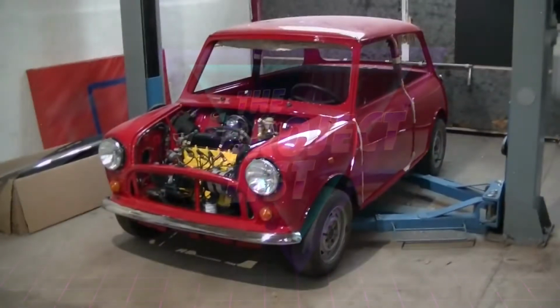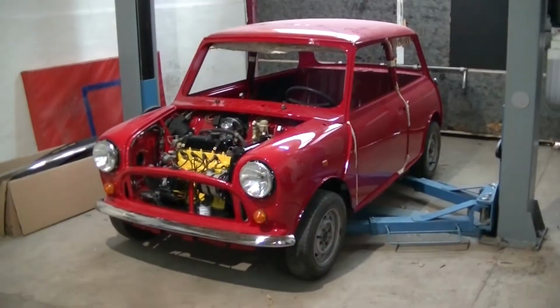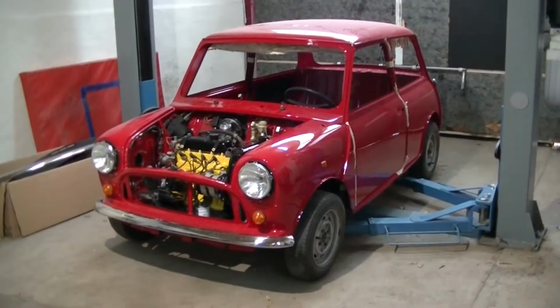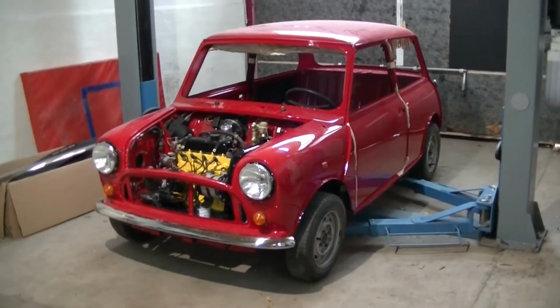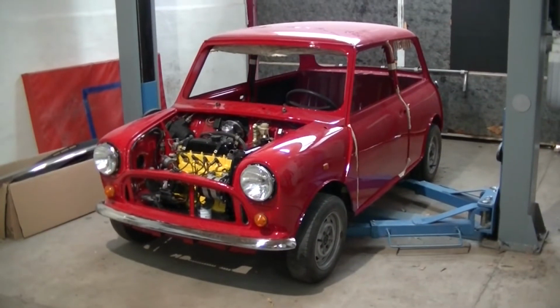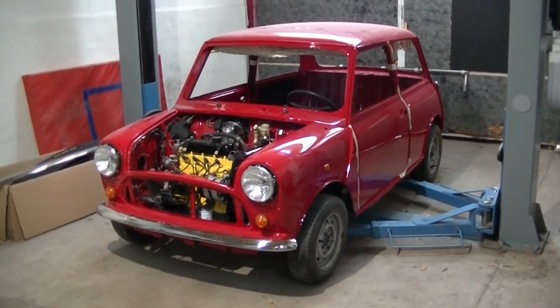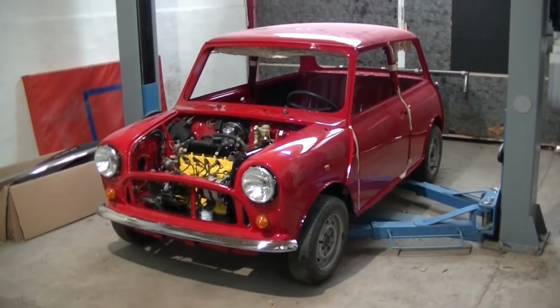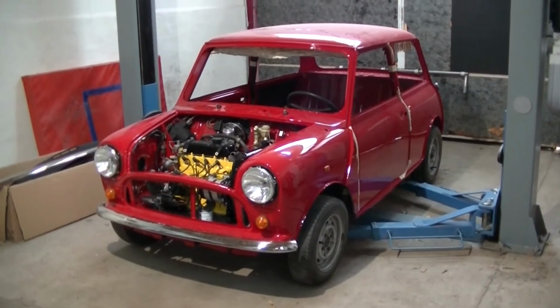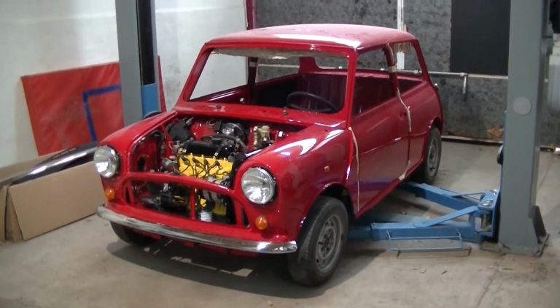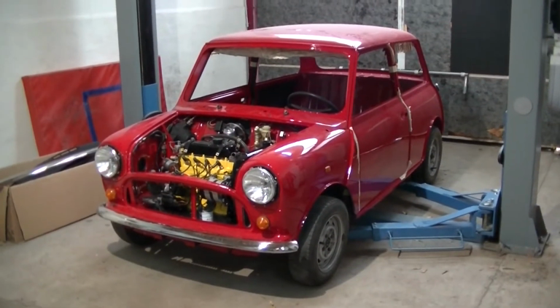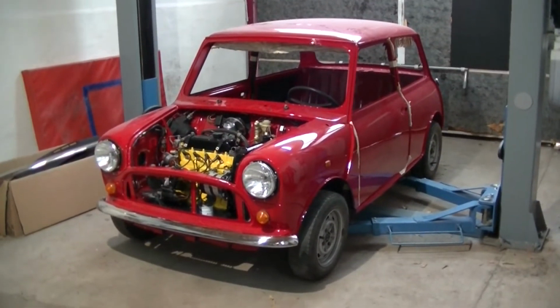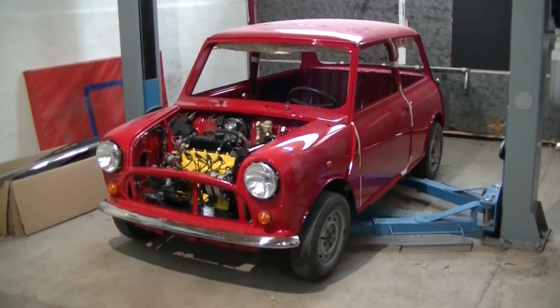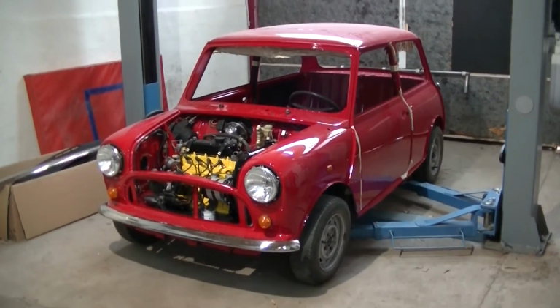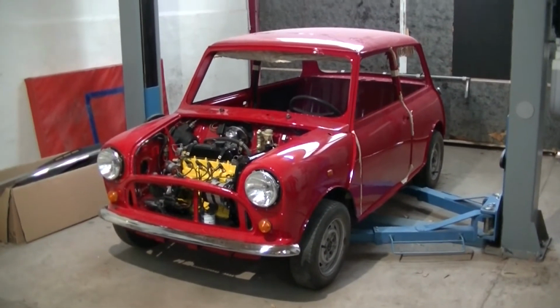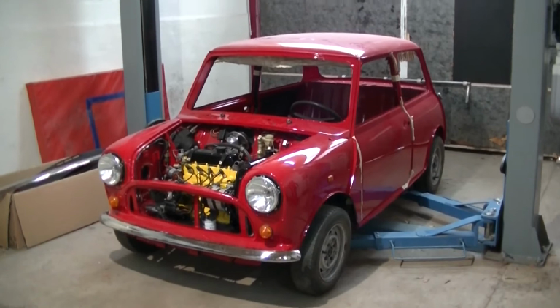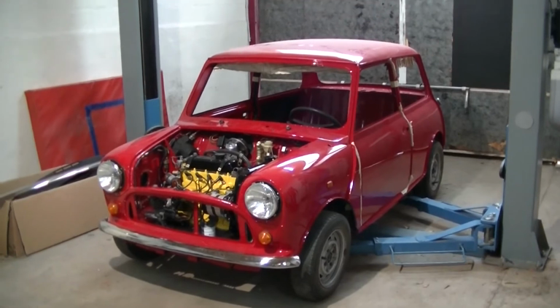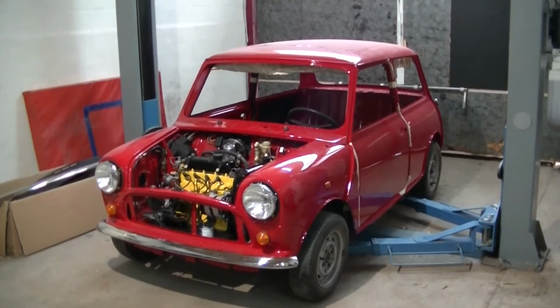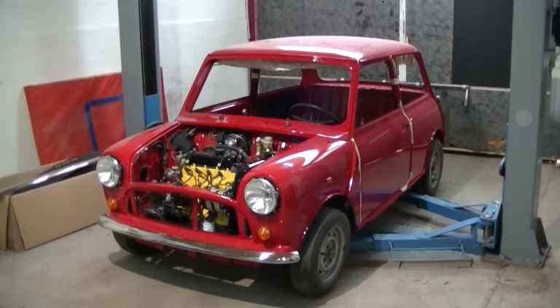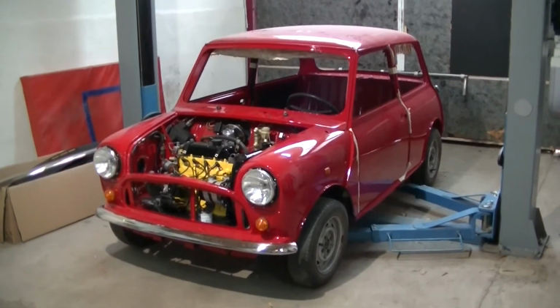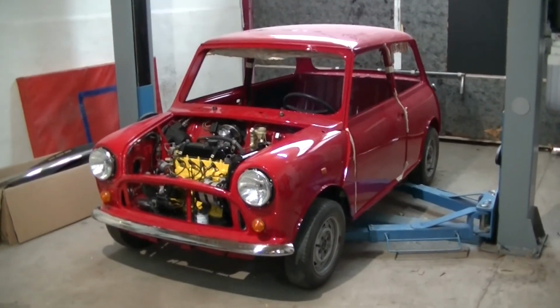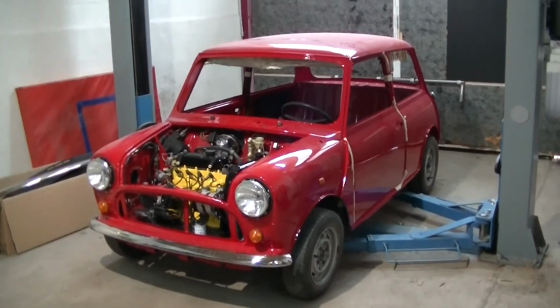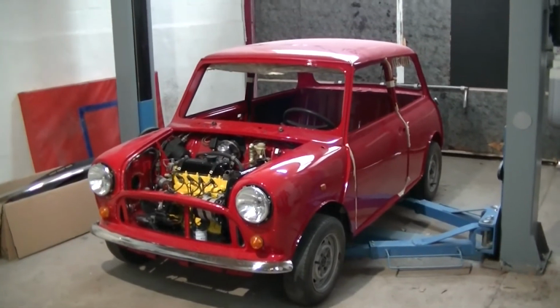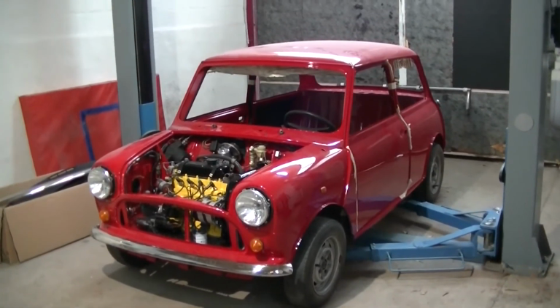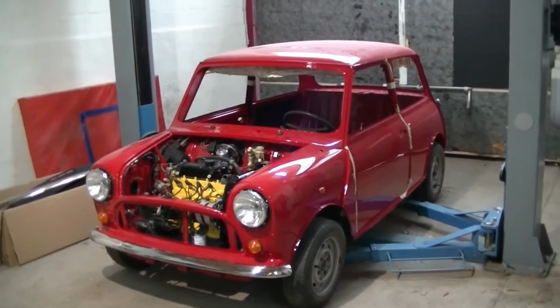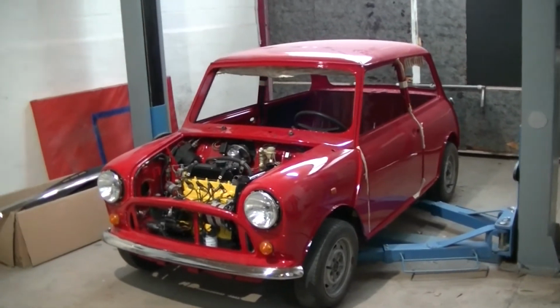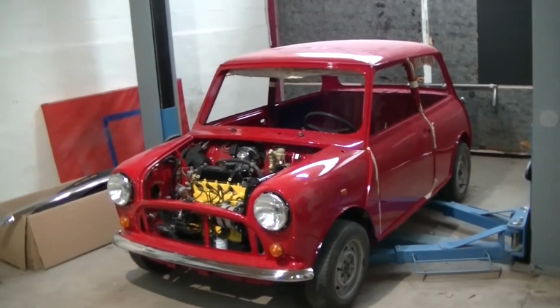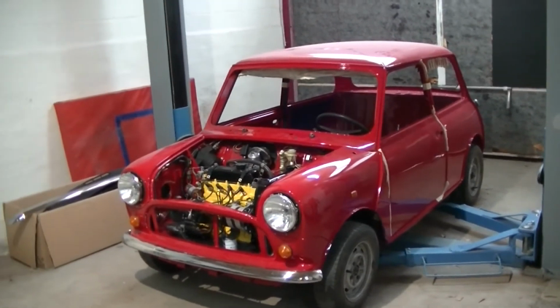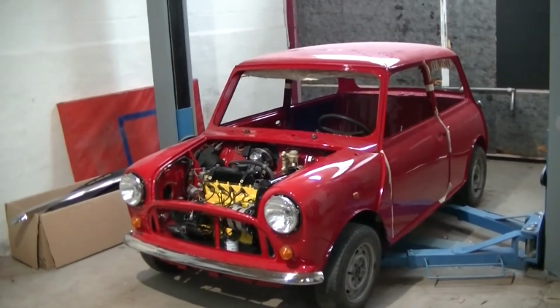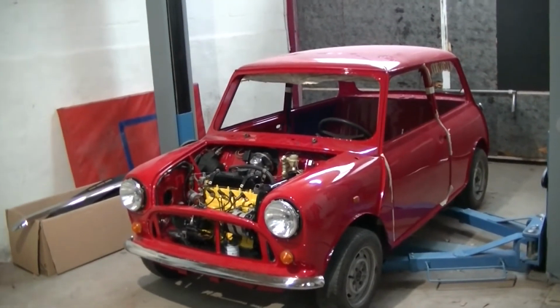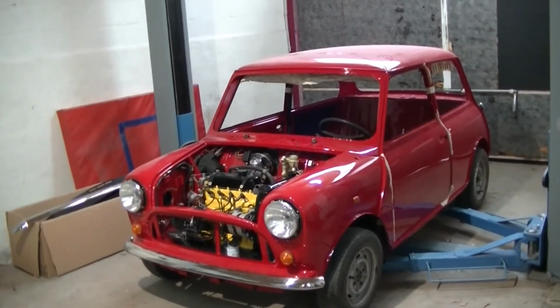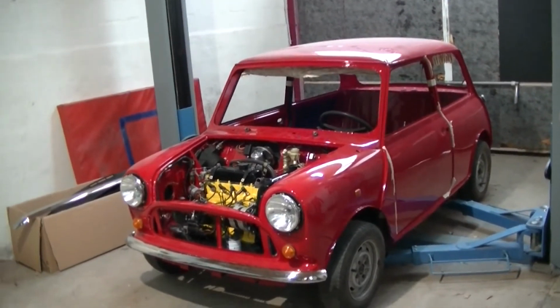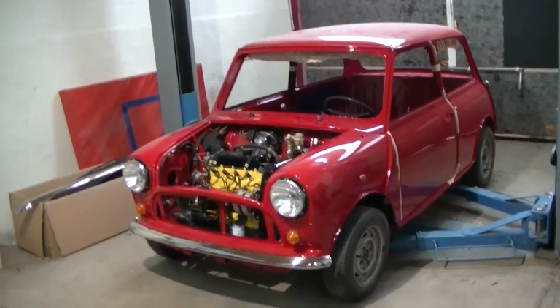Hello and welcome to the project list. Today we're working on my 1987 Austin Rover Mini.